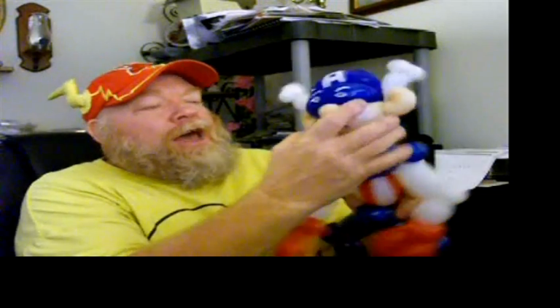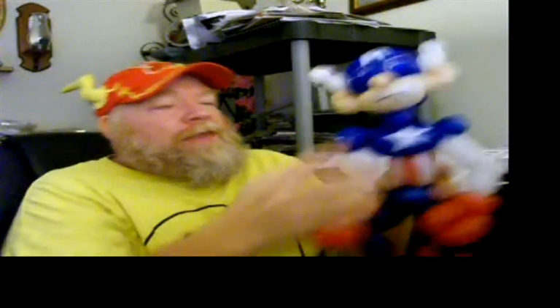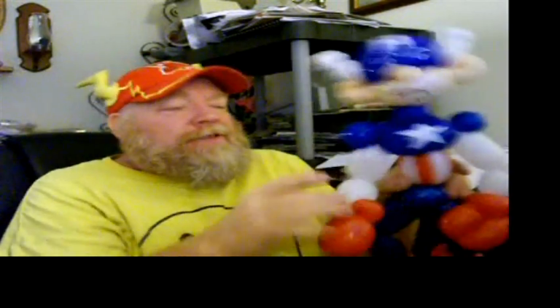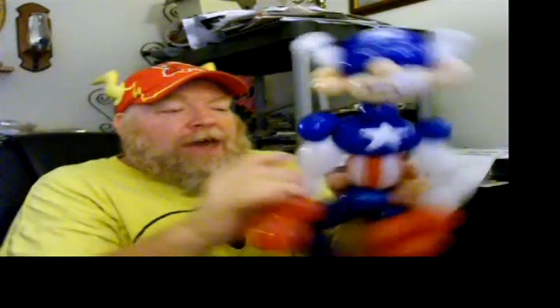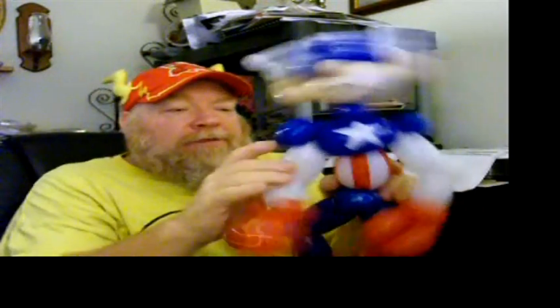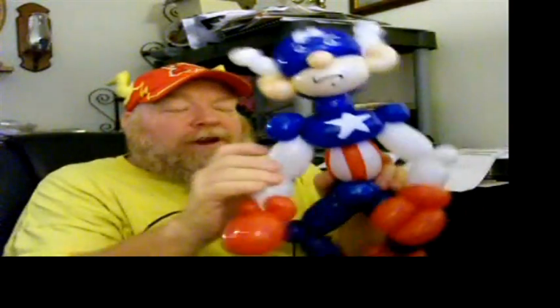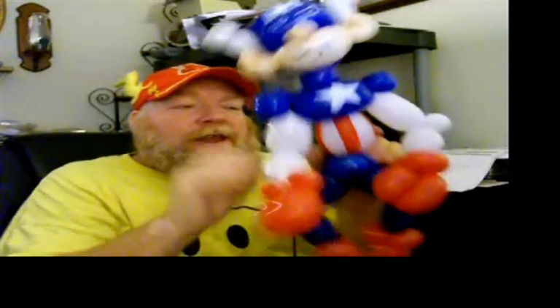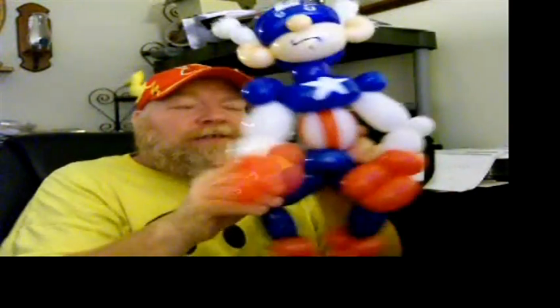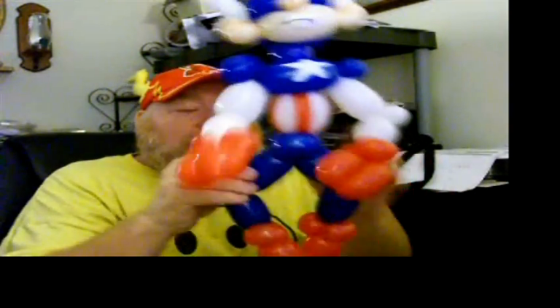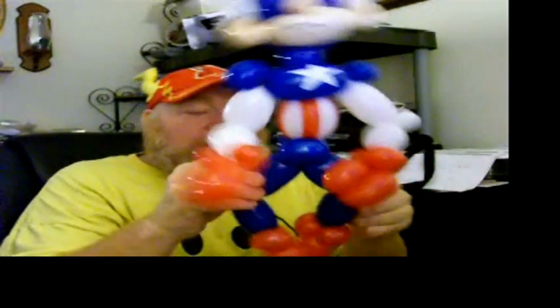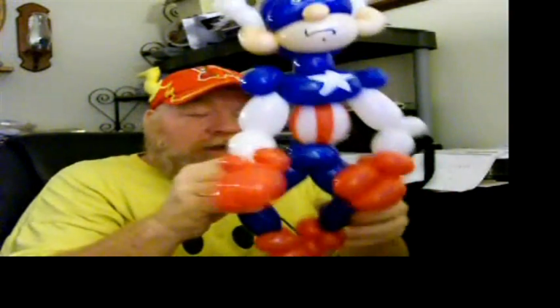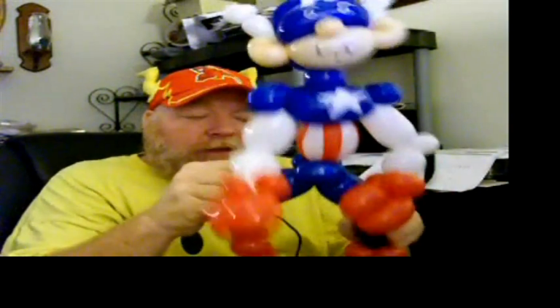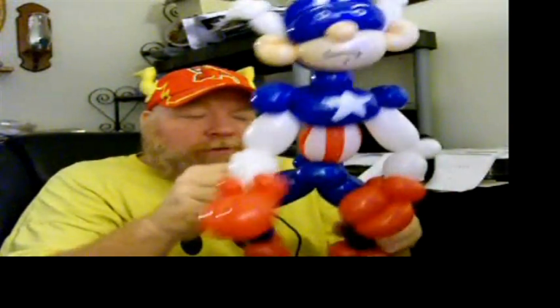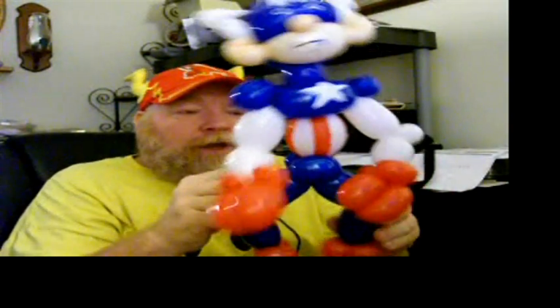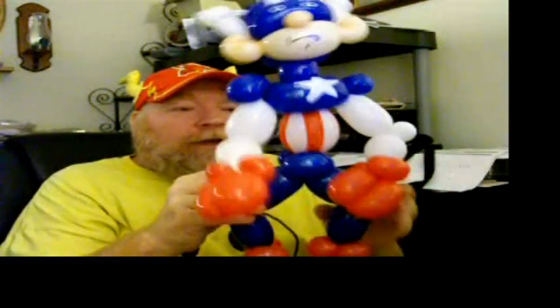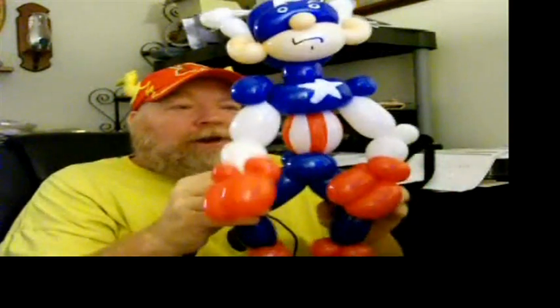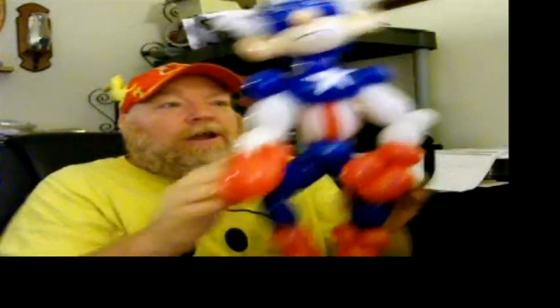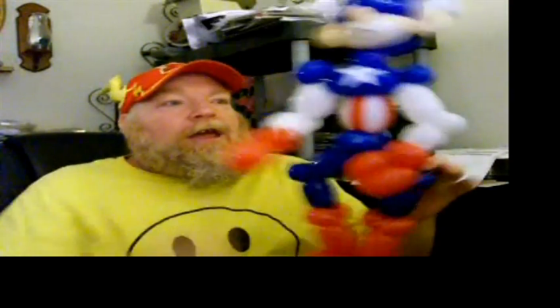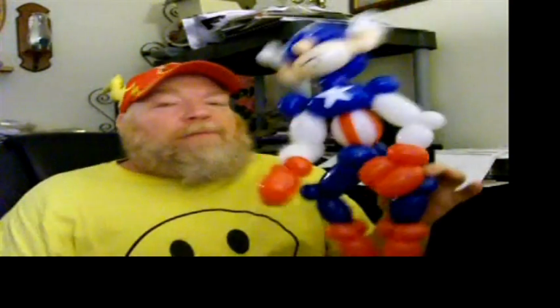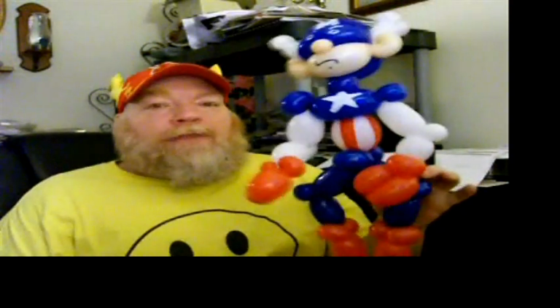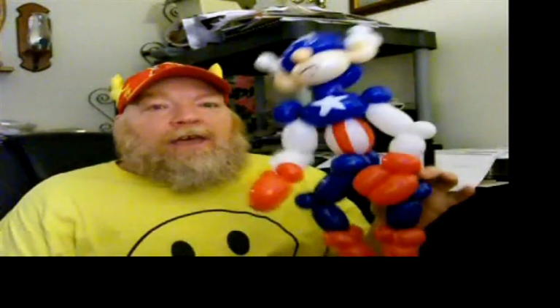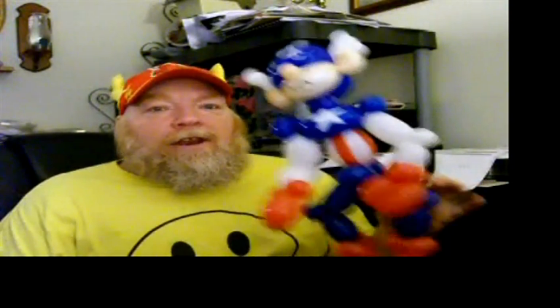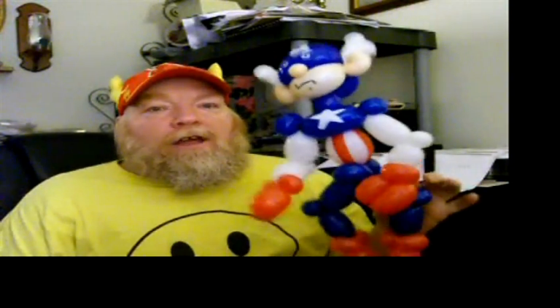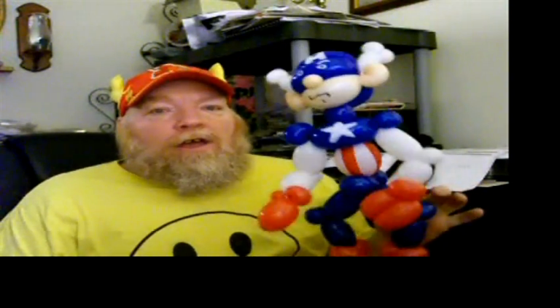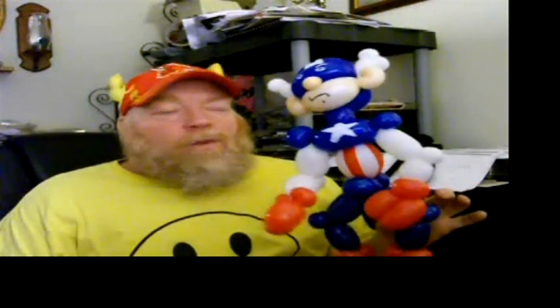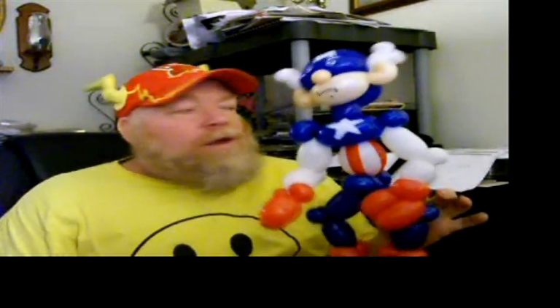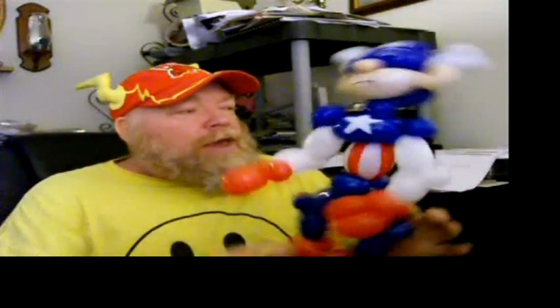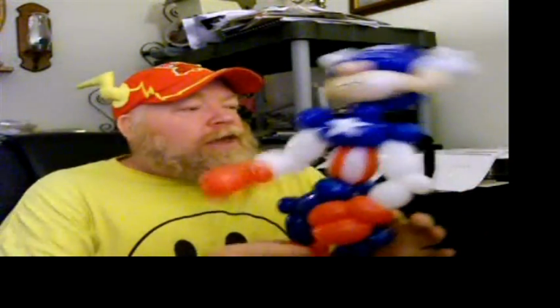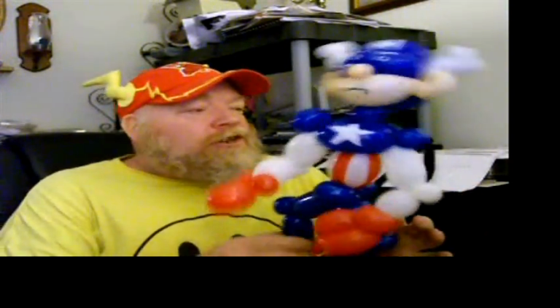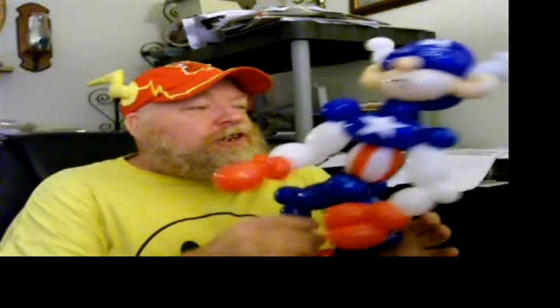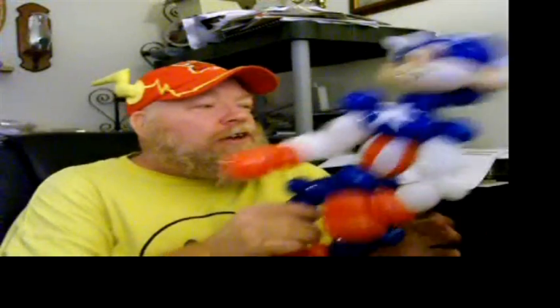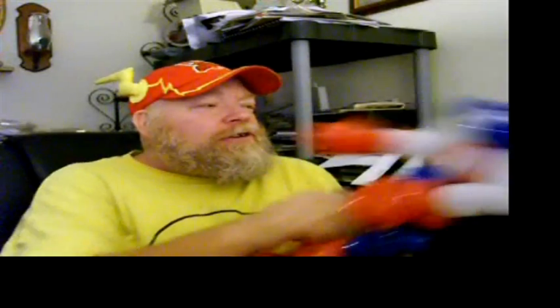Now, that's Captain America — you can end right there. But then, you want to make his shield.